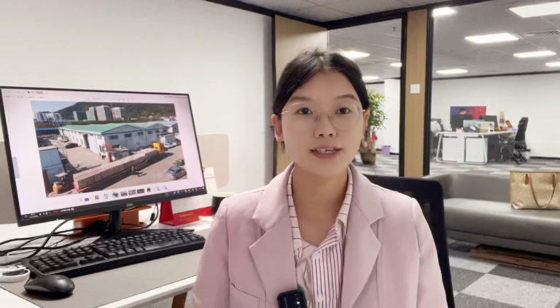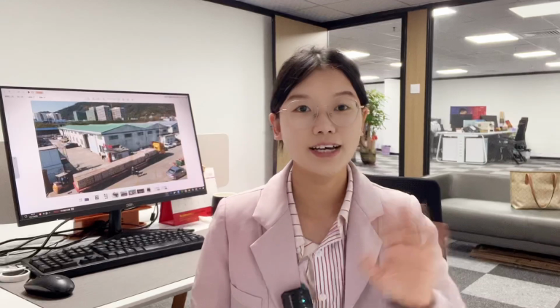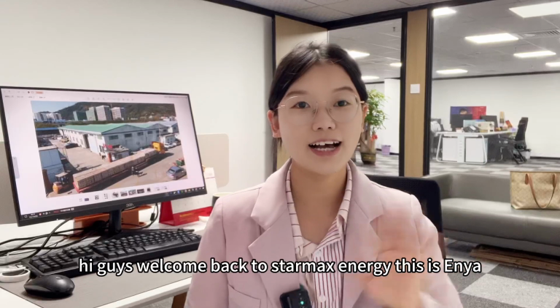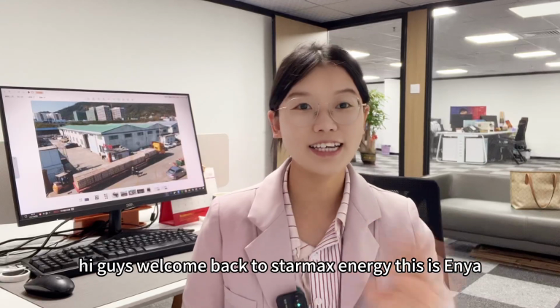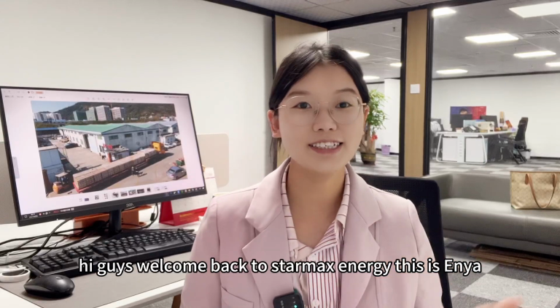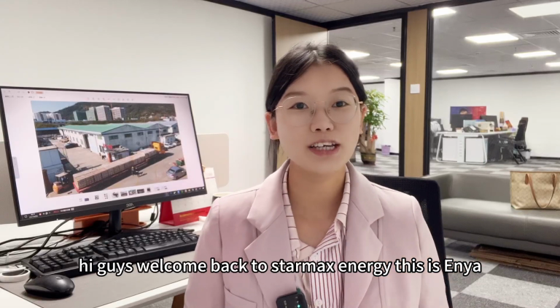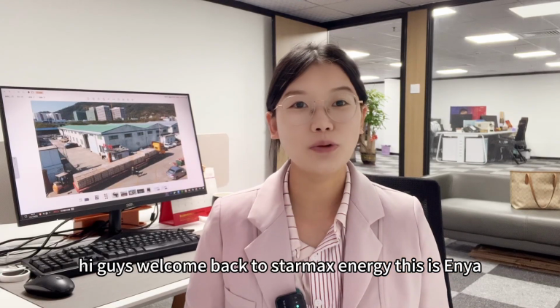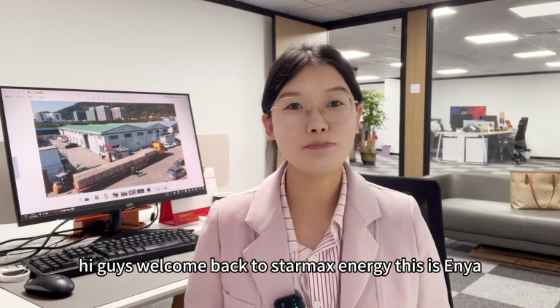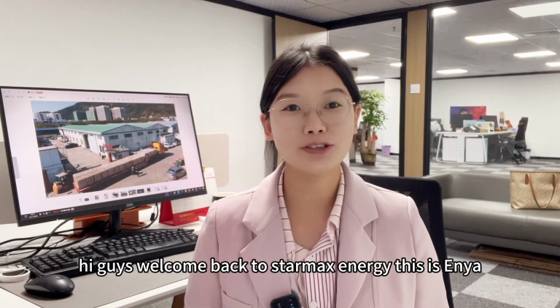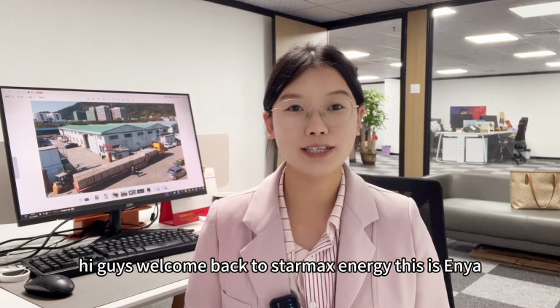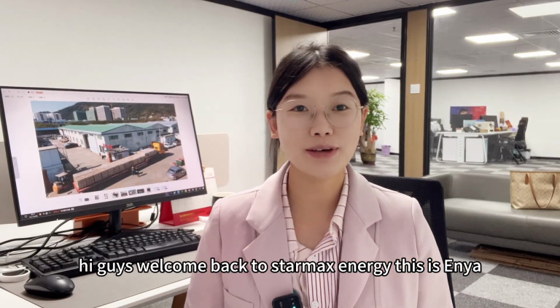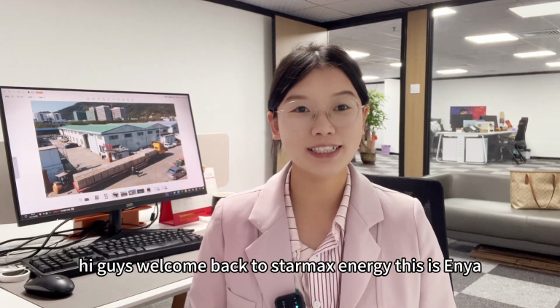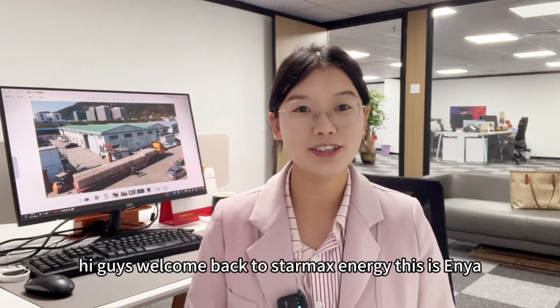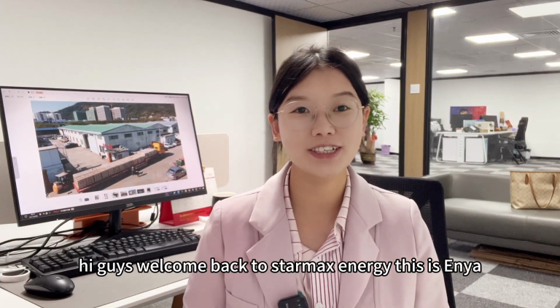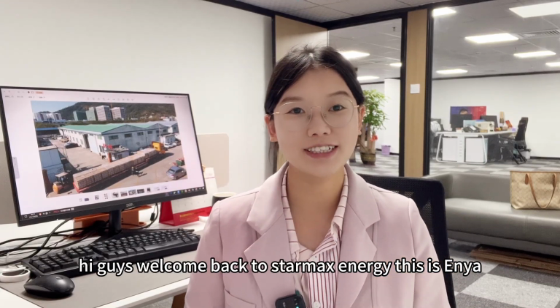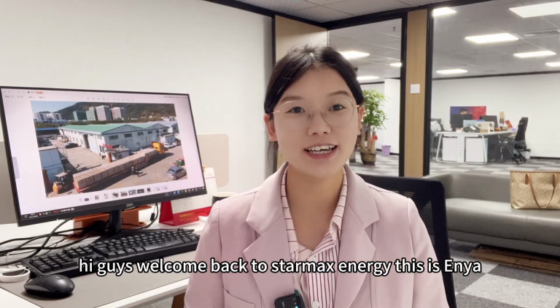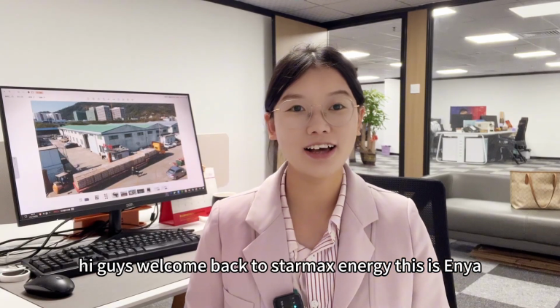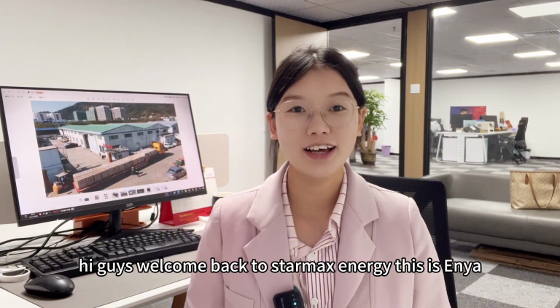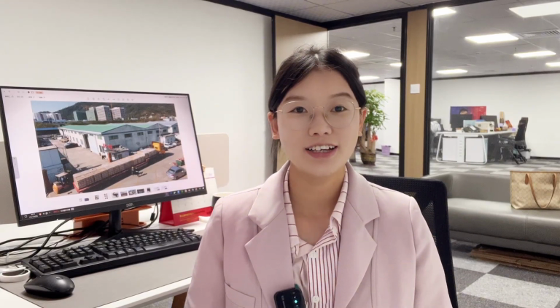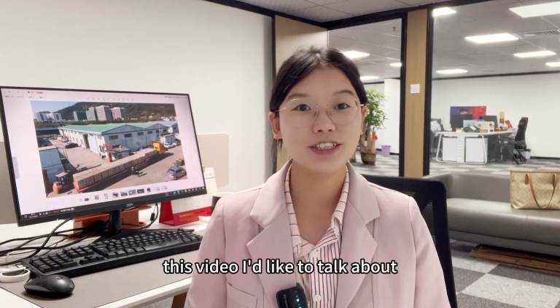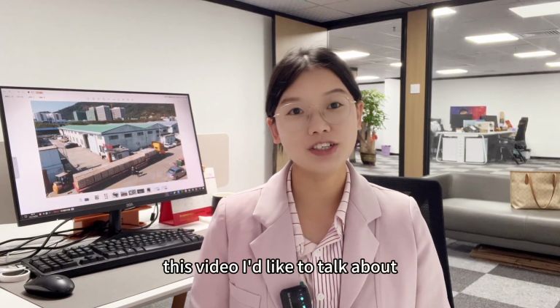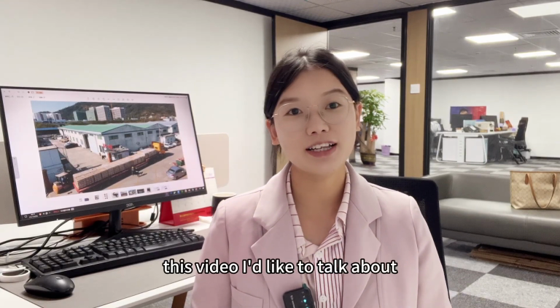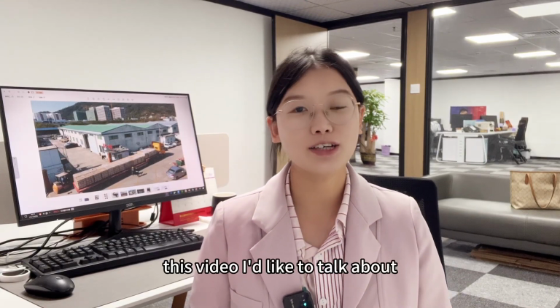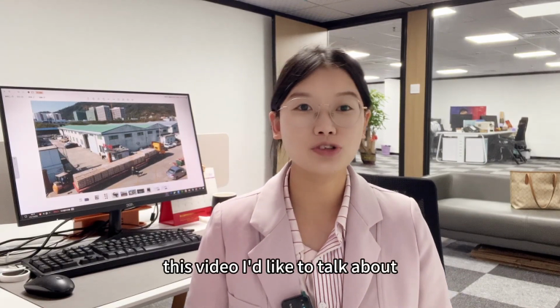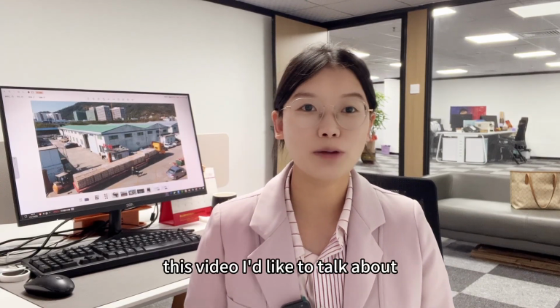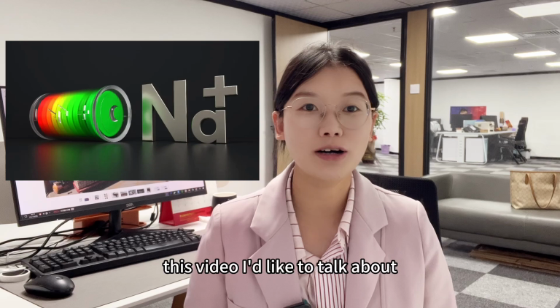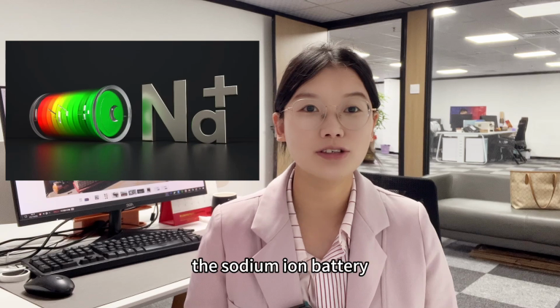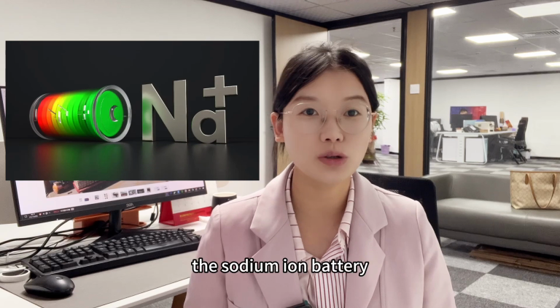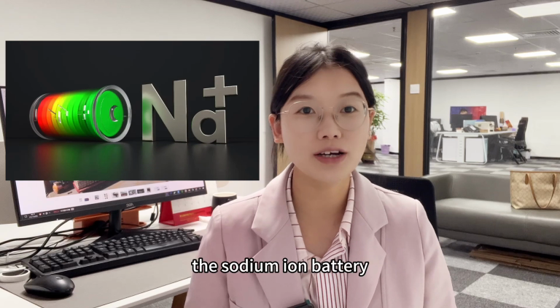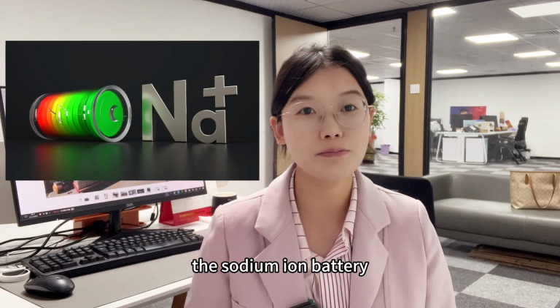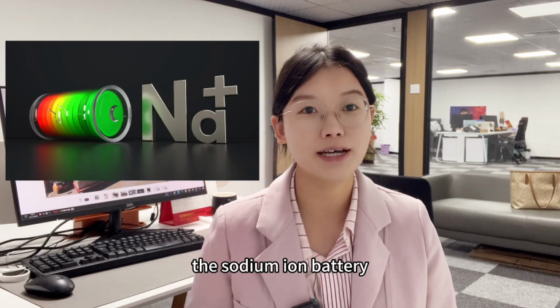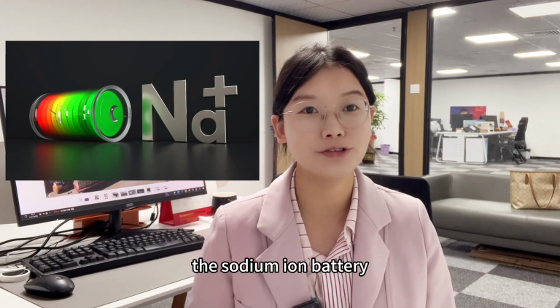Hey guys, welcome back to StarMax Energy. This is Anya.